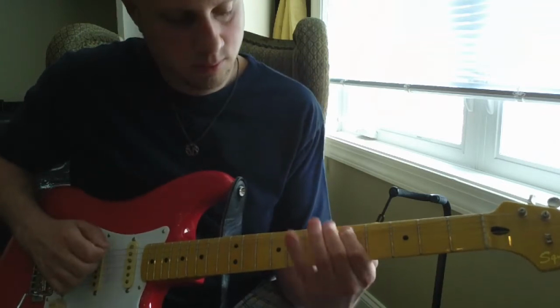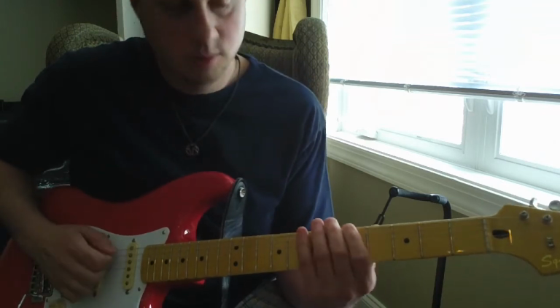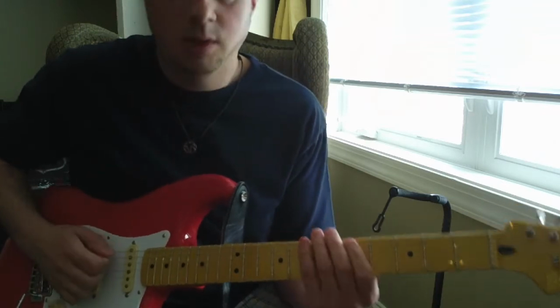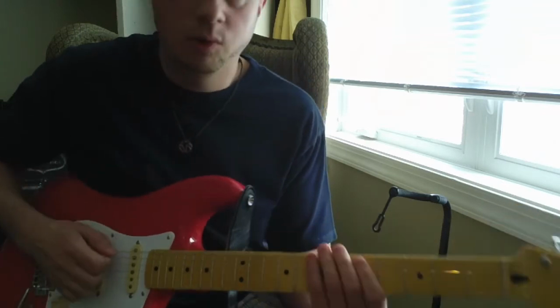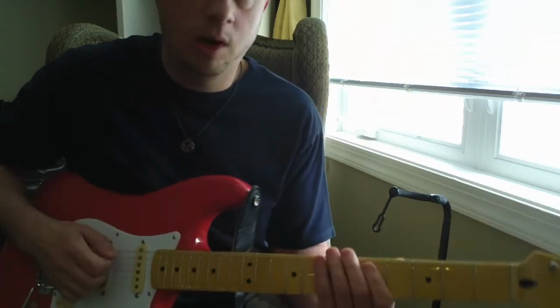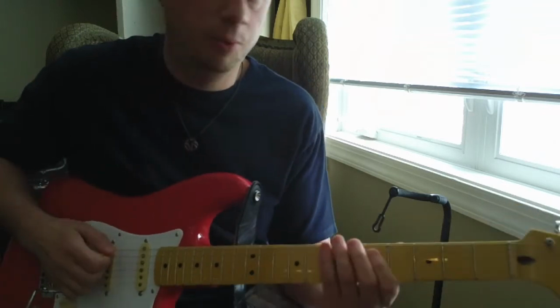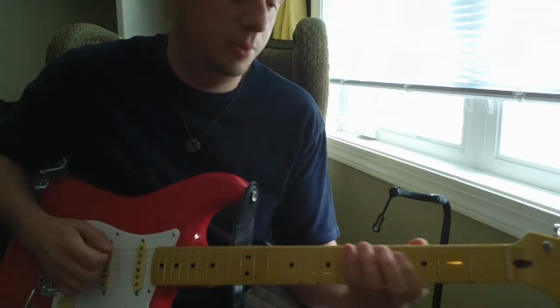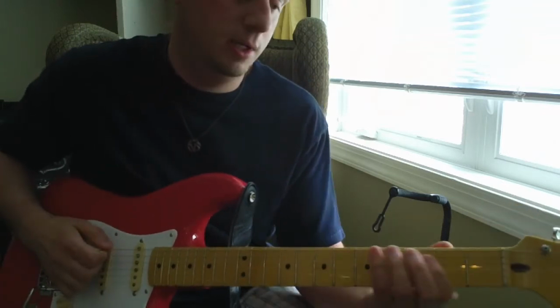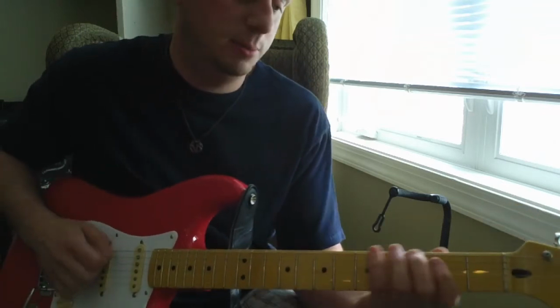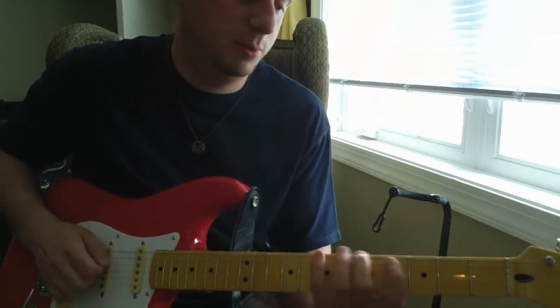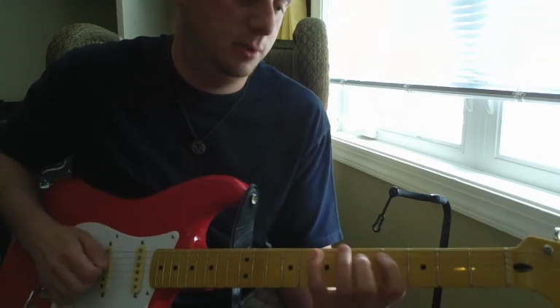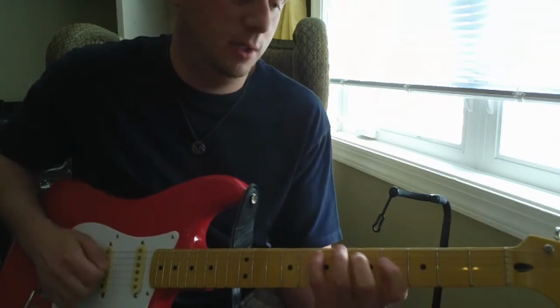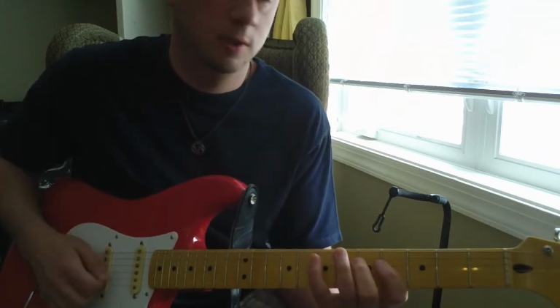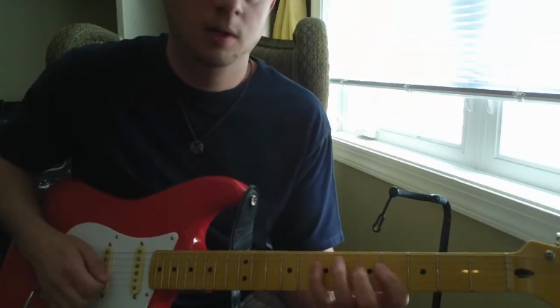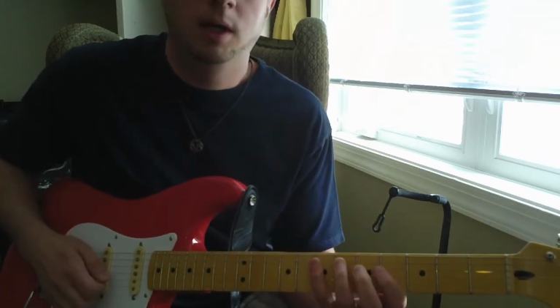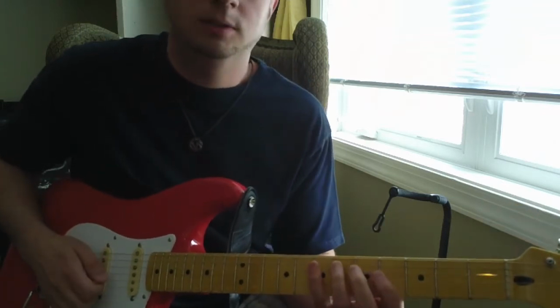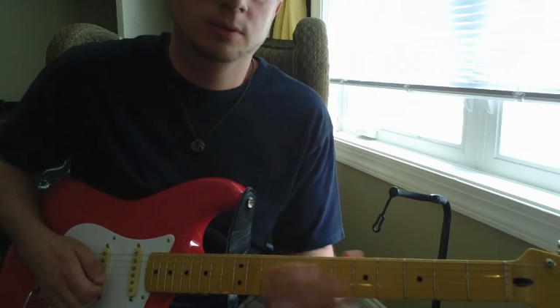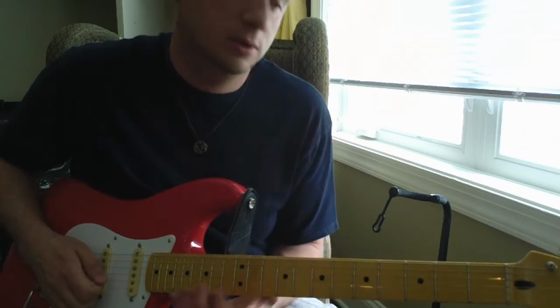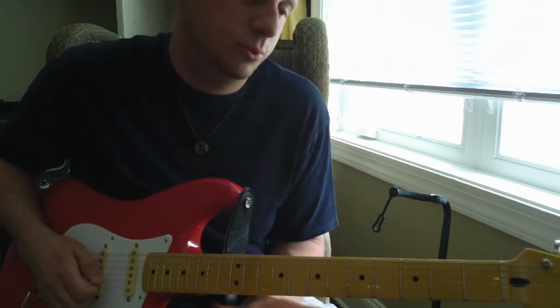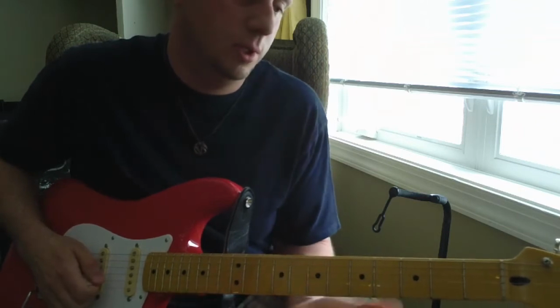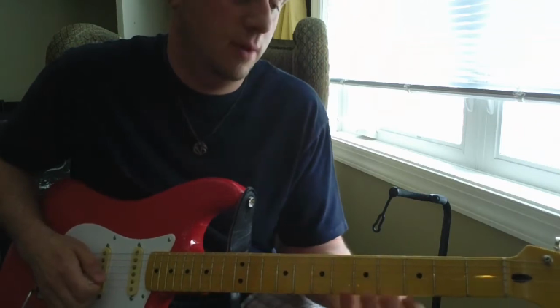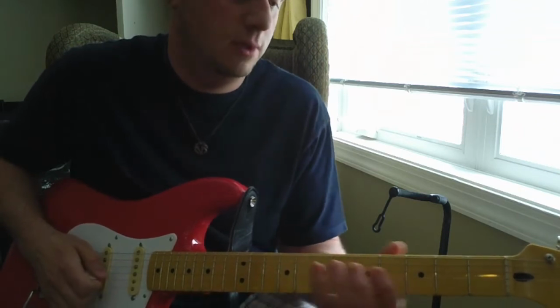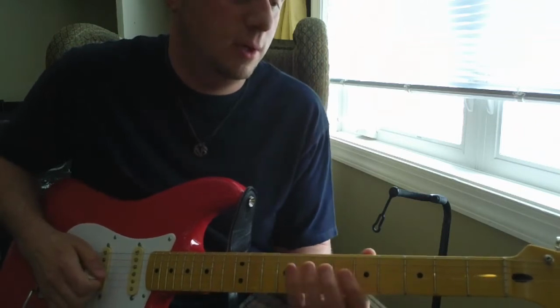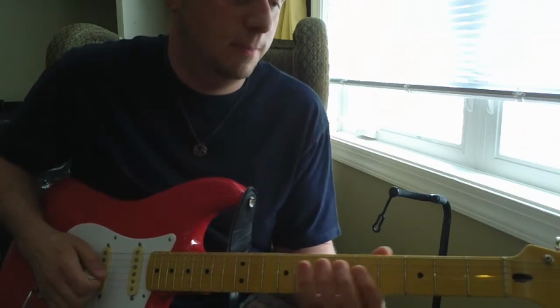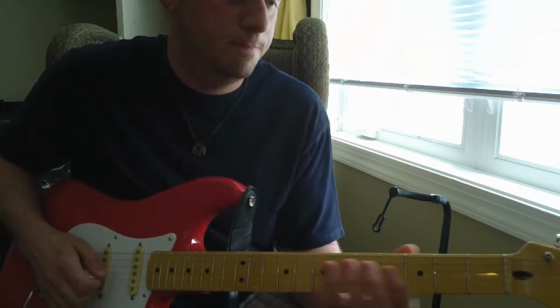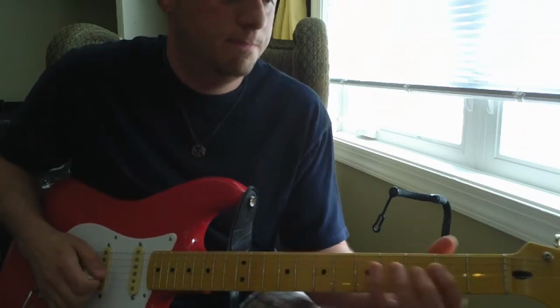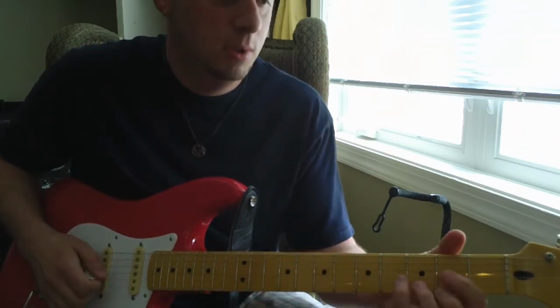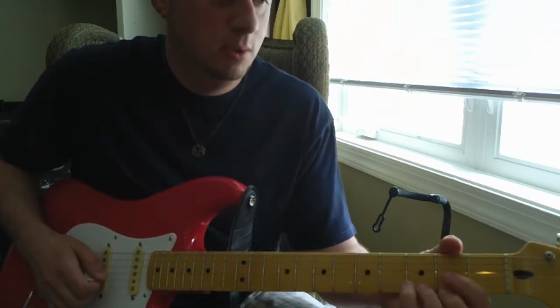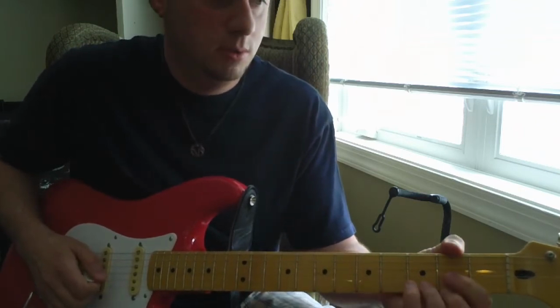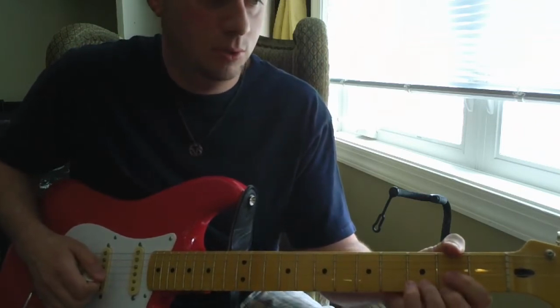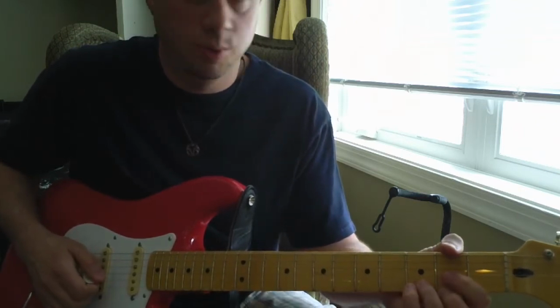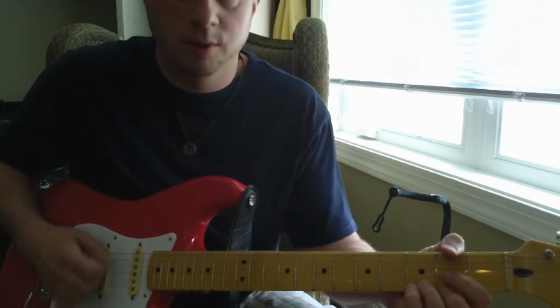Kind of low output pickups, but I can still get some pretty heavy tones with it.